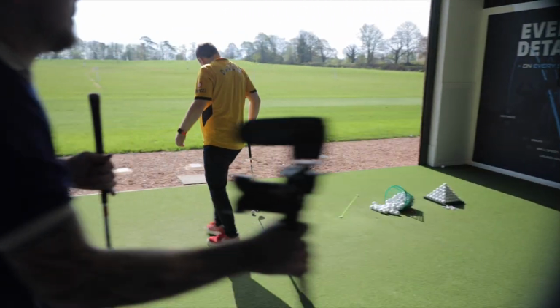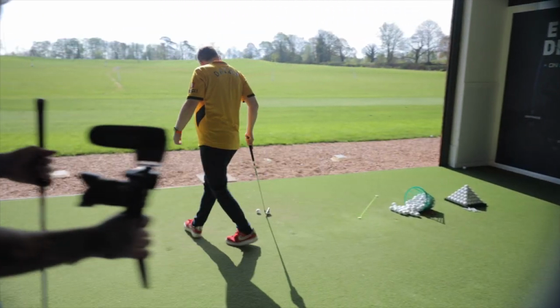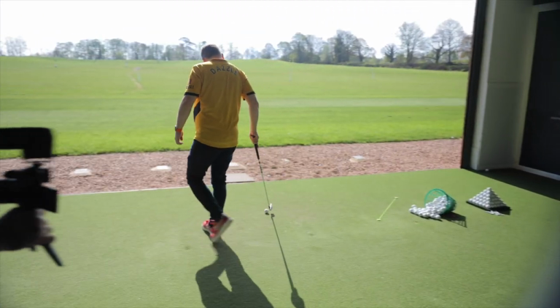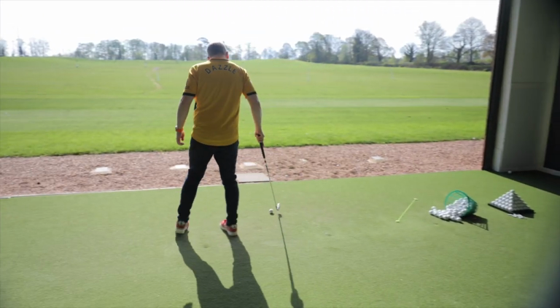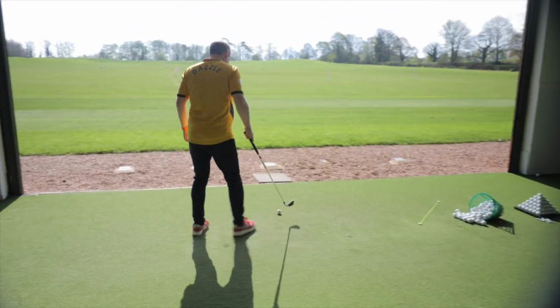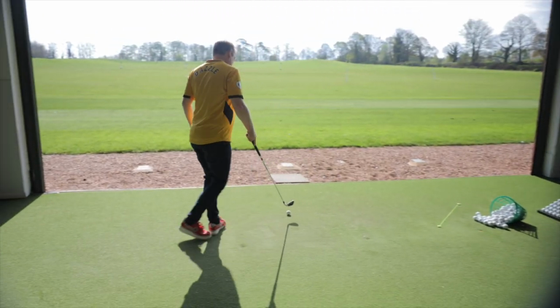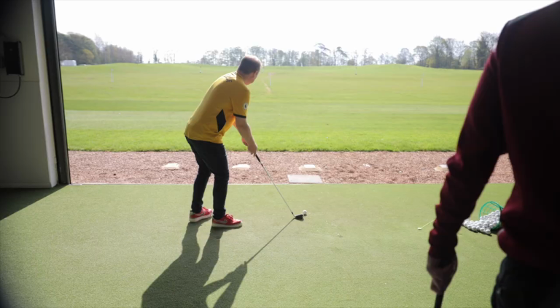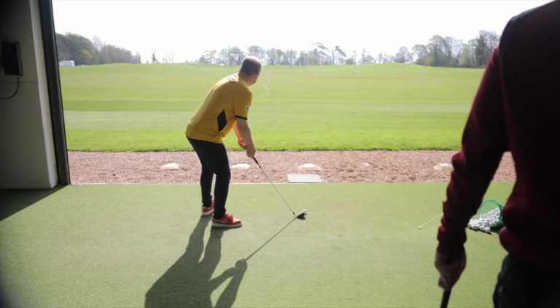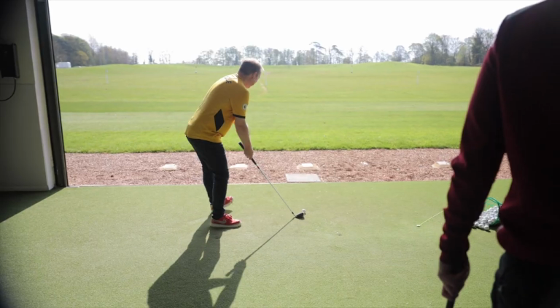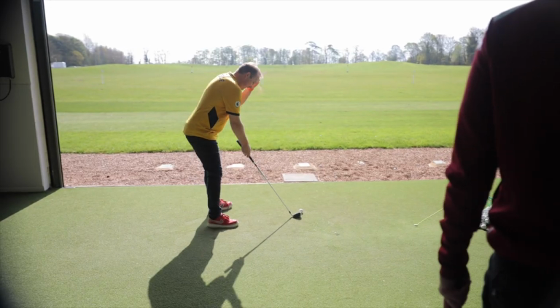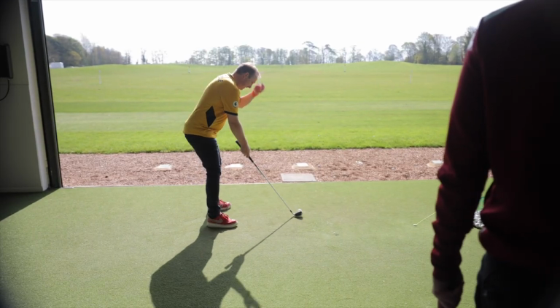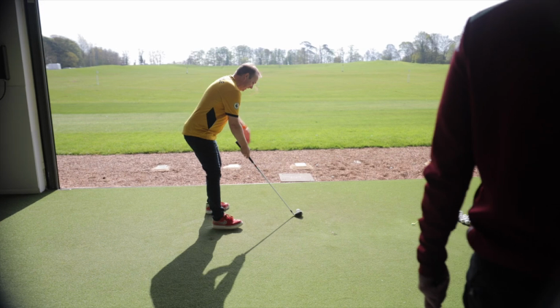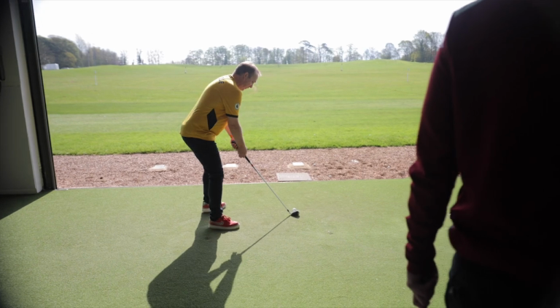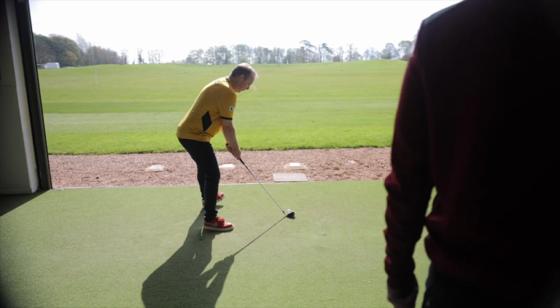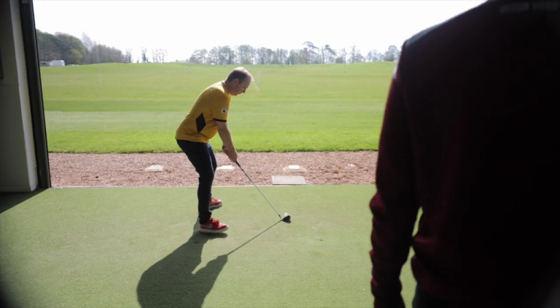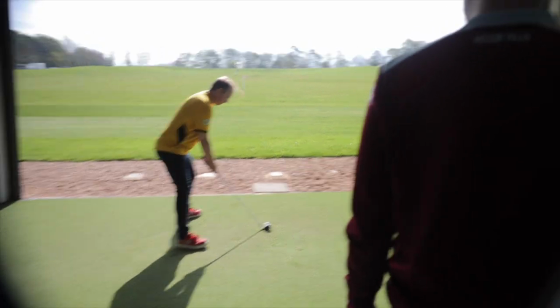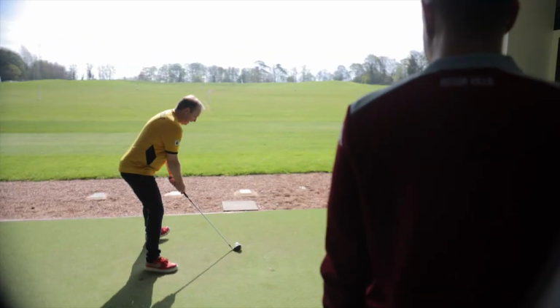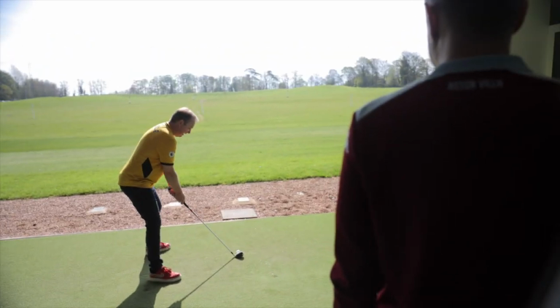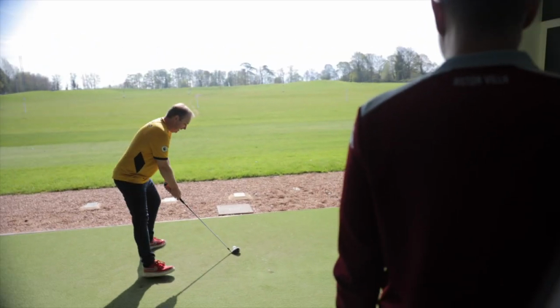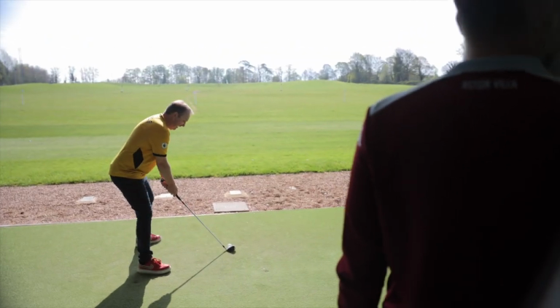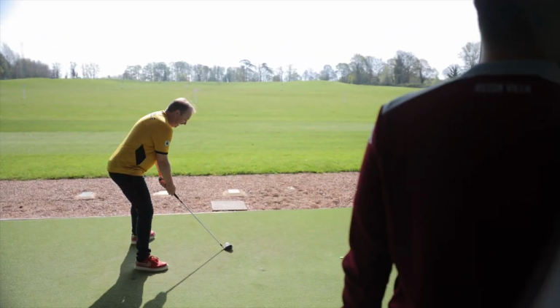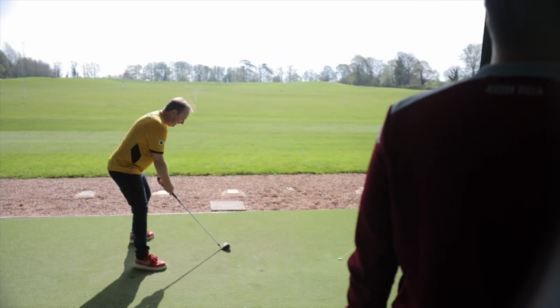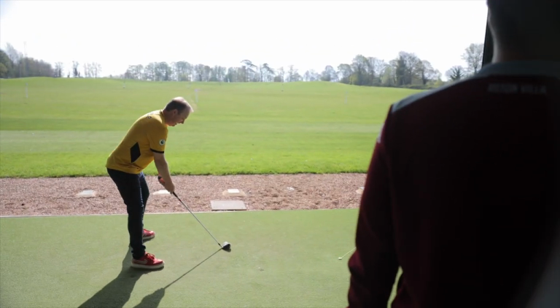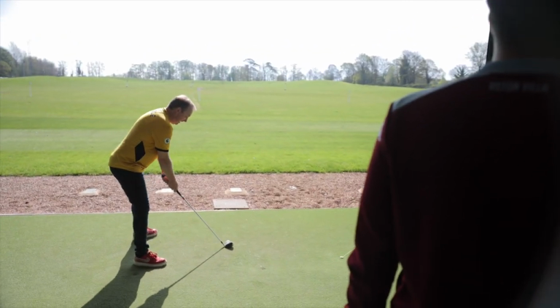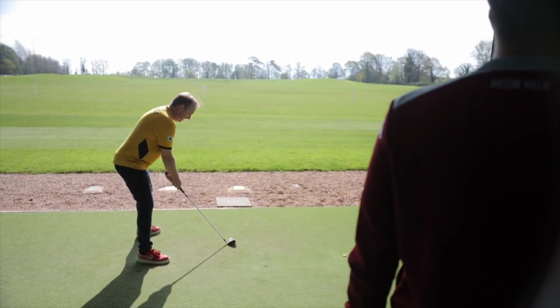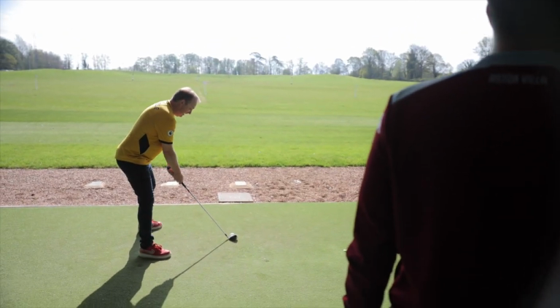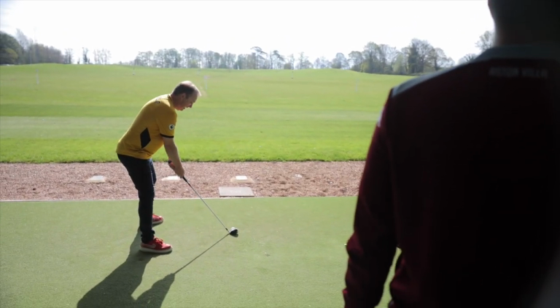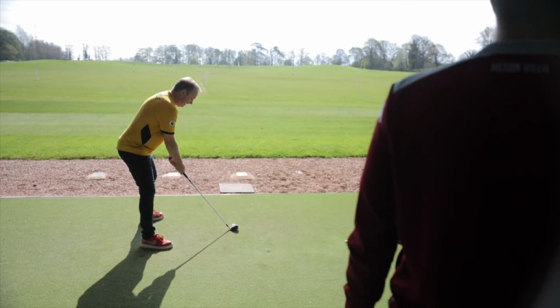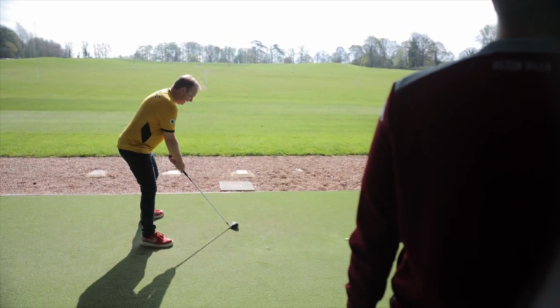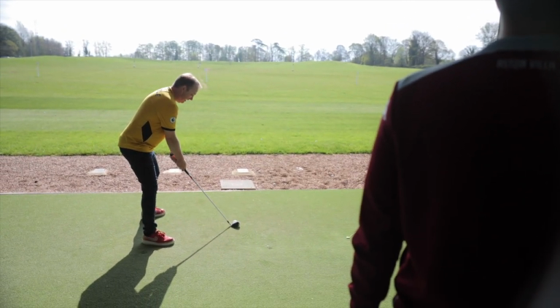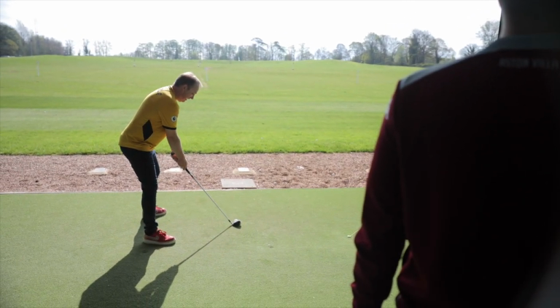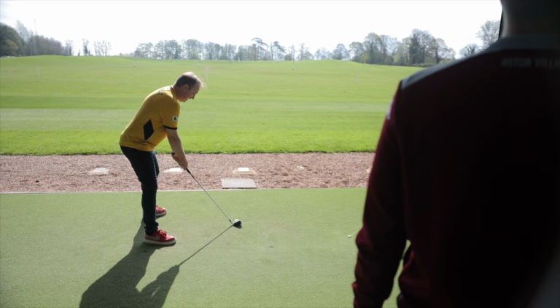I'm pretty confident you're gonna win — I feel like I've done more. He went to mini golf last week, so he's definitely had some lessons. Let's see how he does.